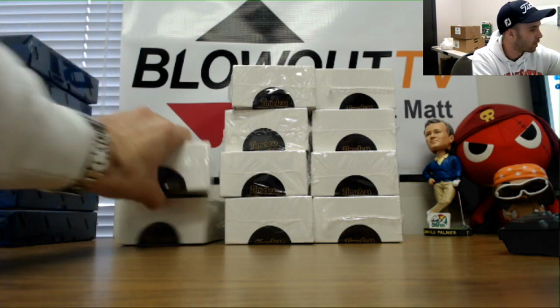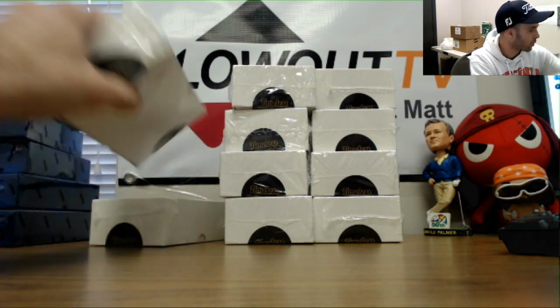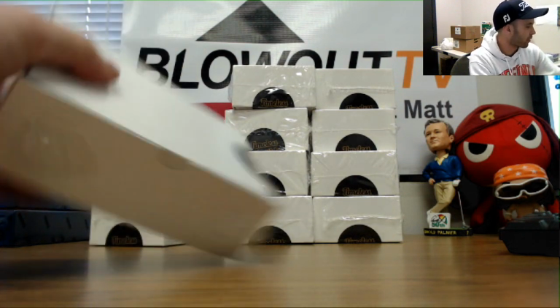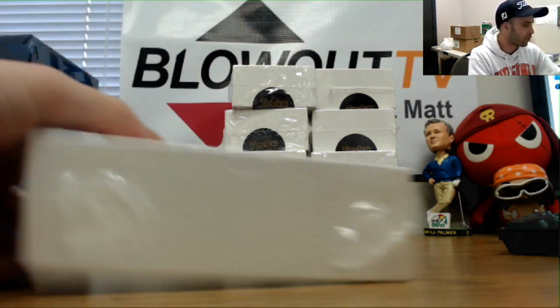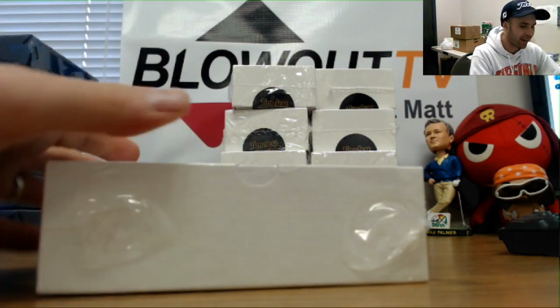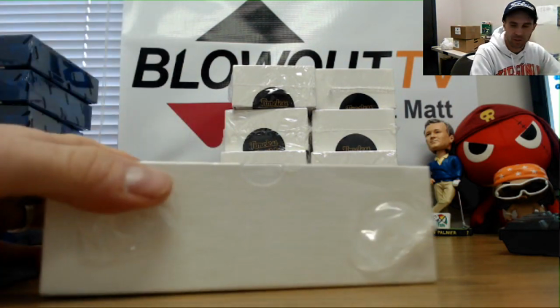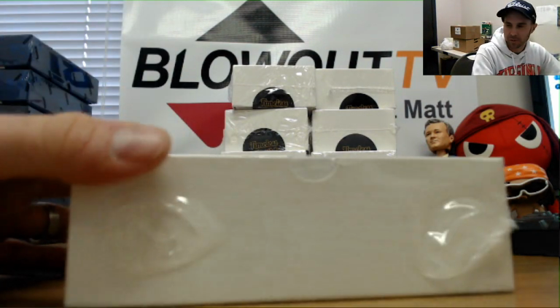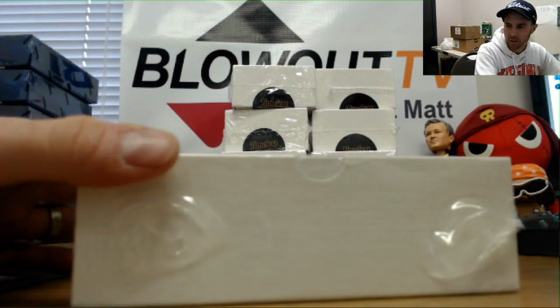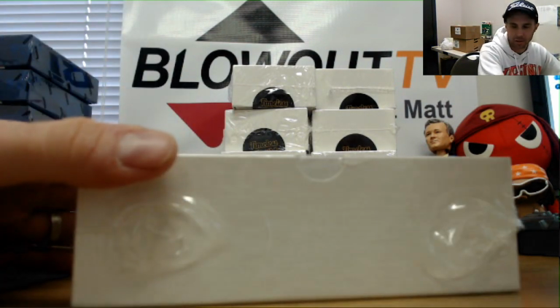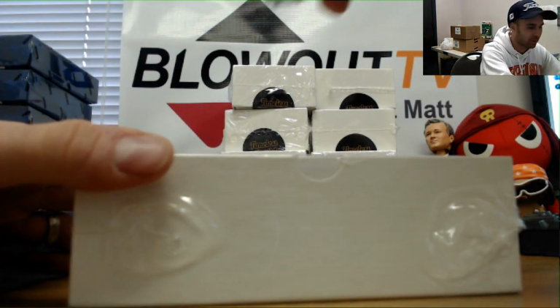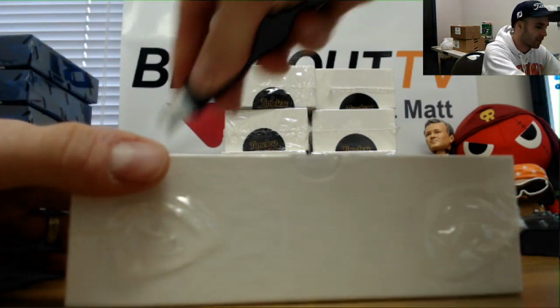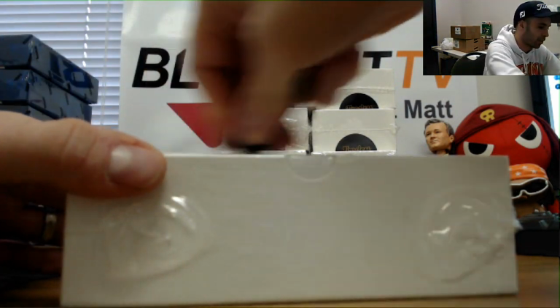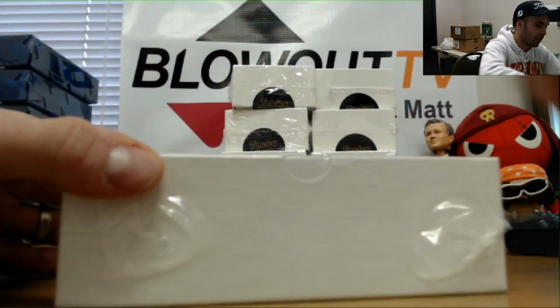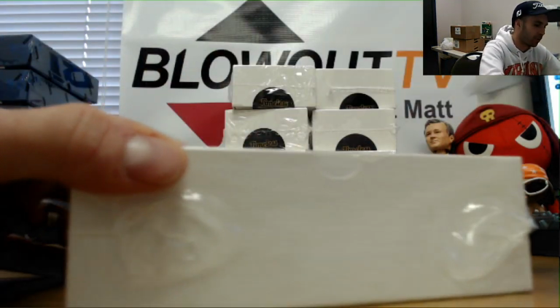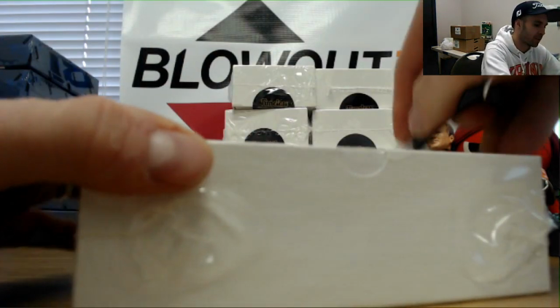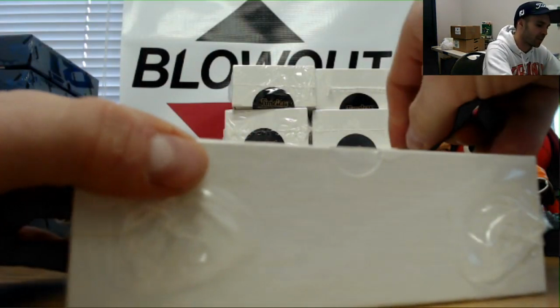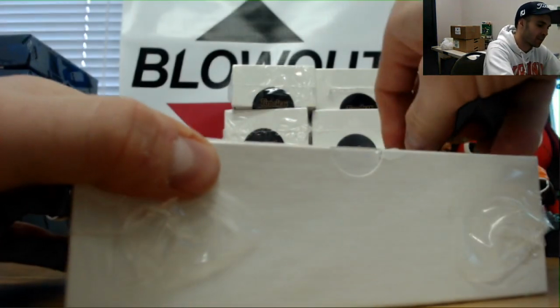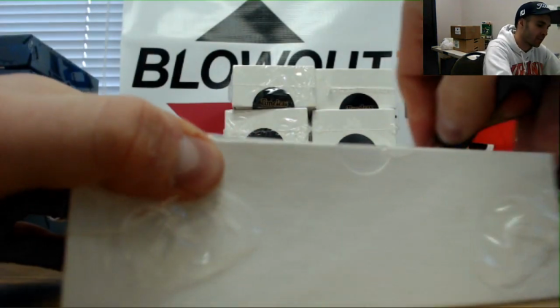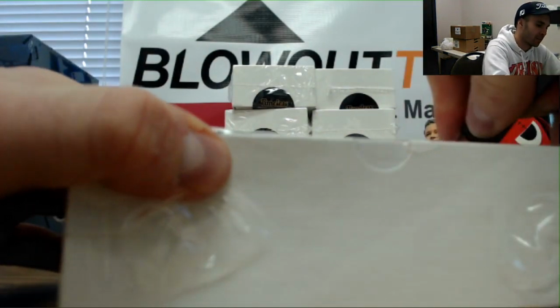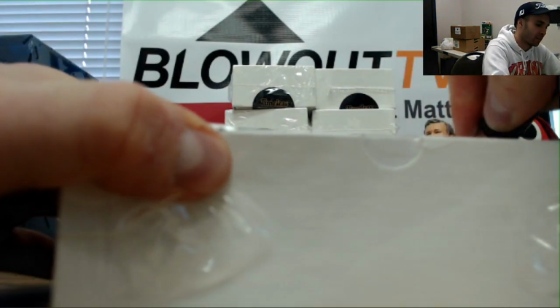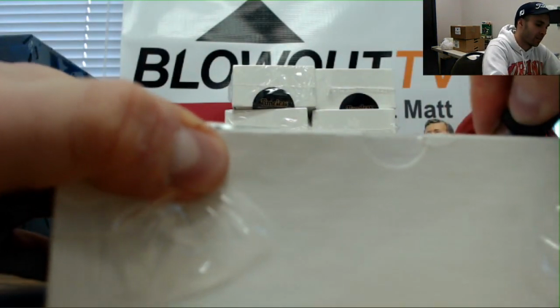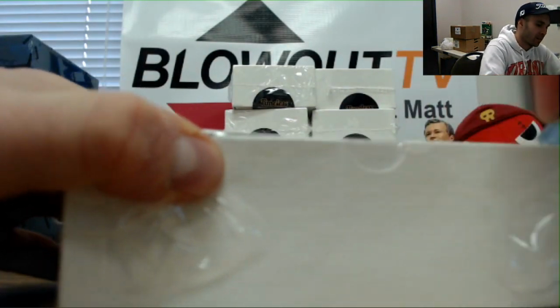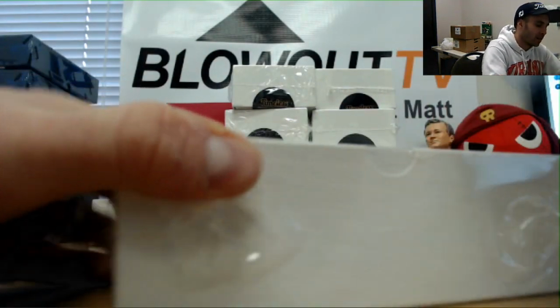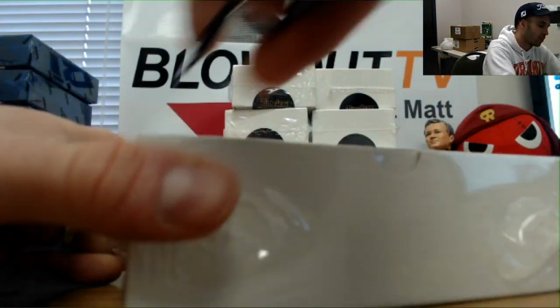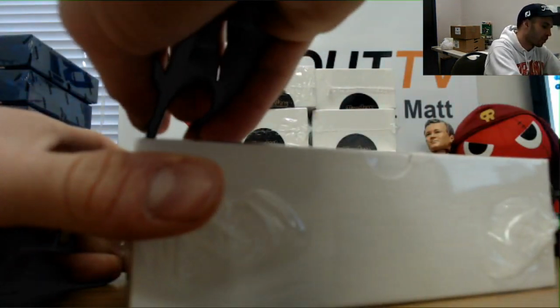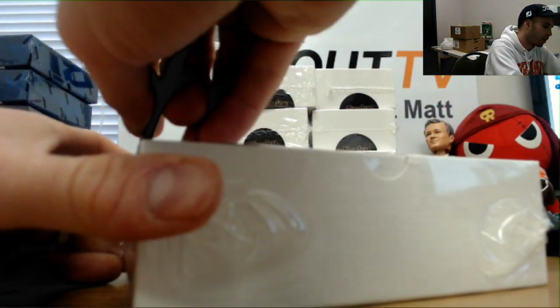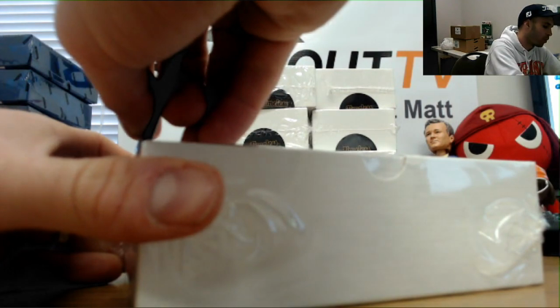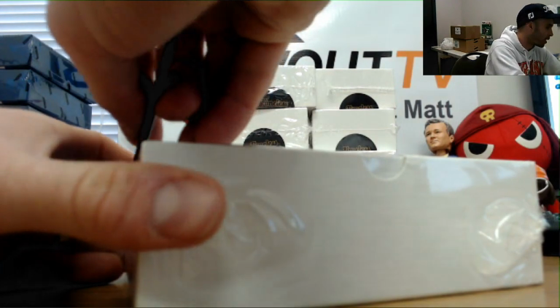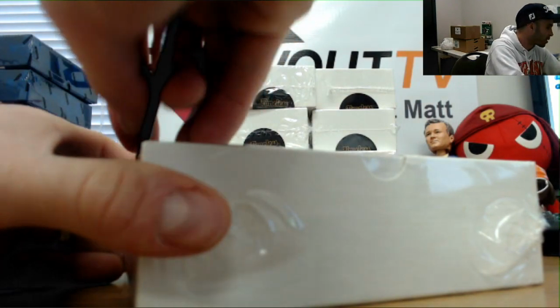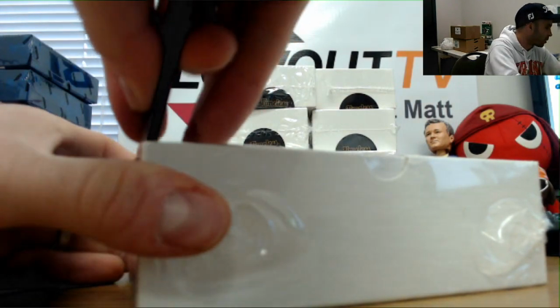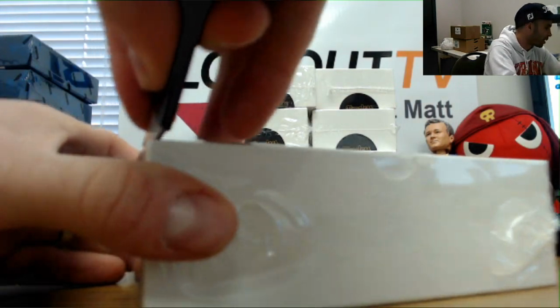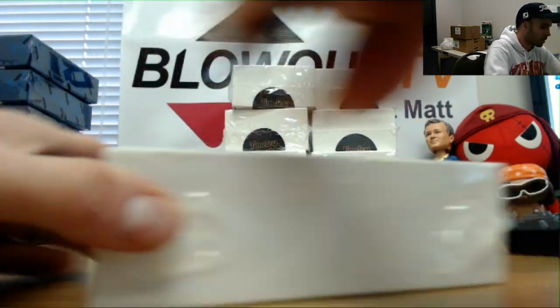I don't think I've ever actually even seen that before — don't really remember opening that much of that product.